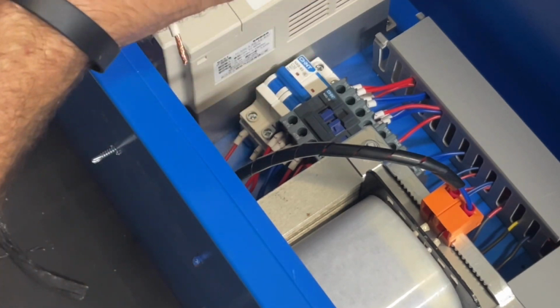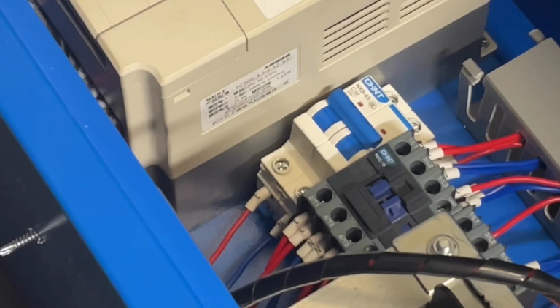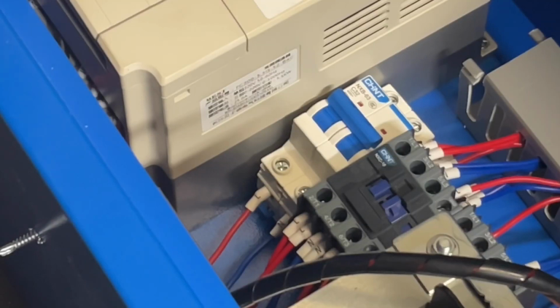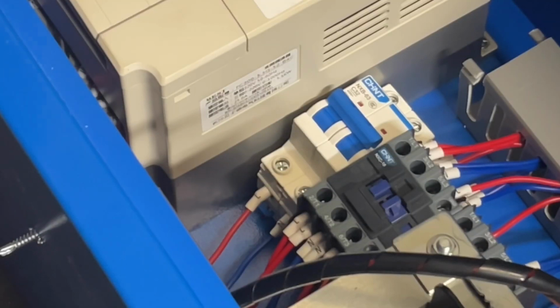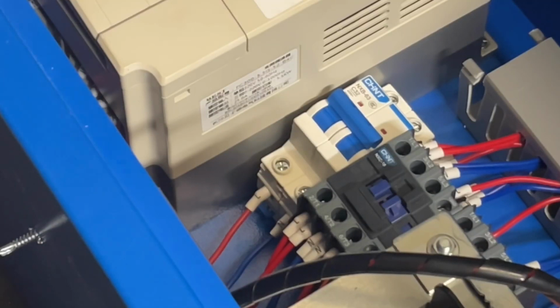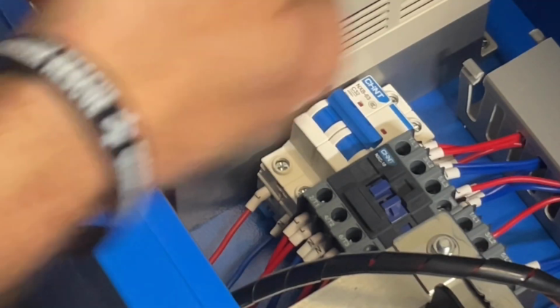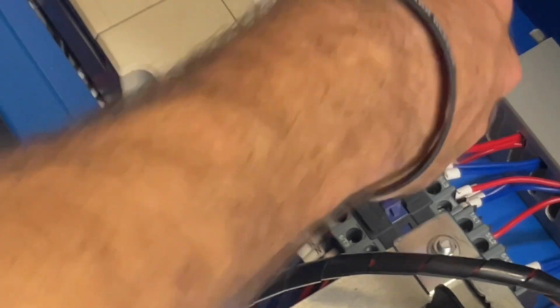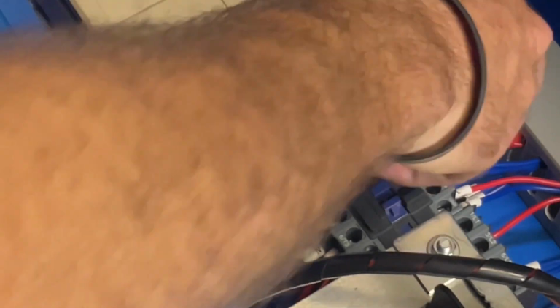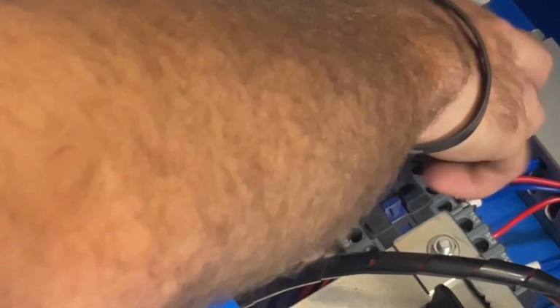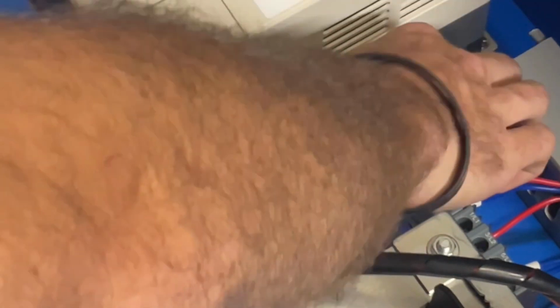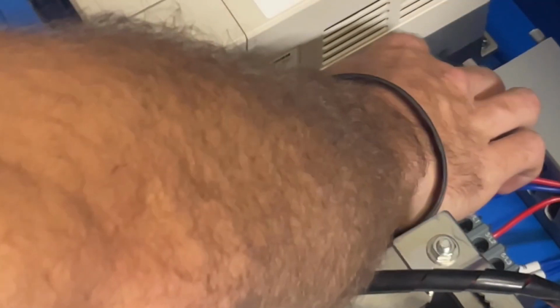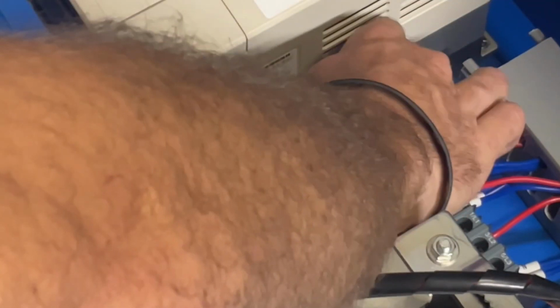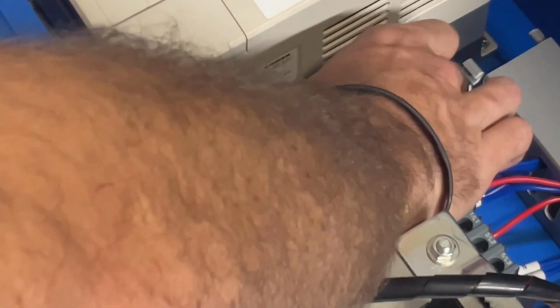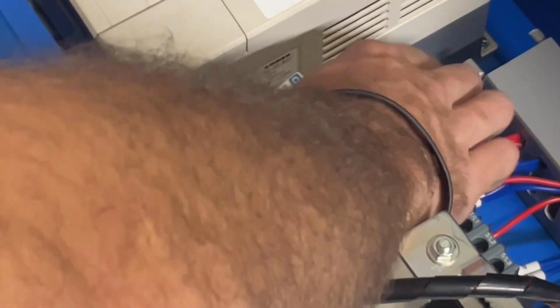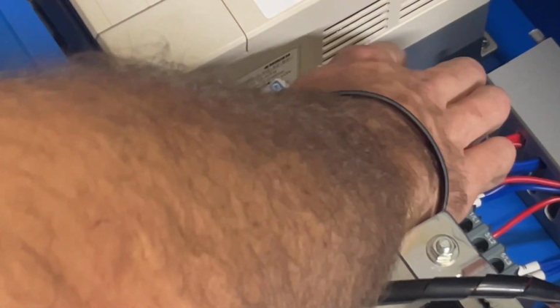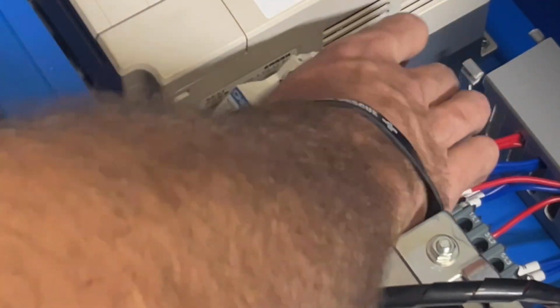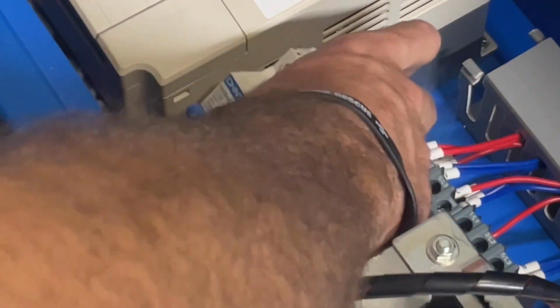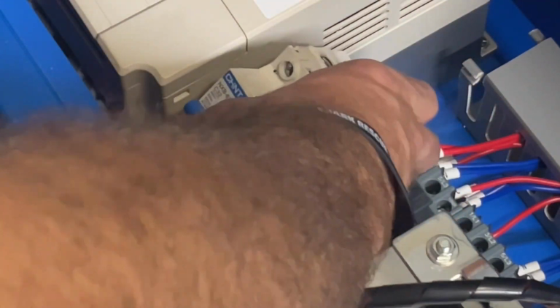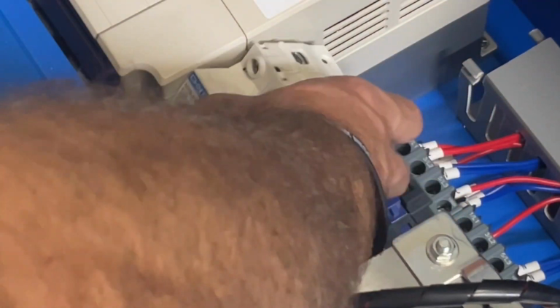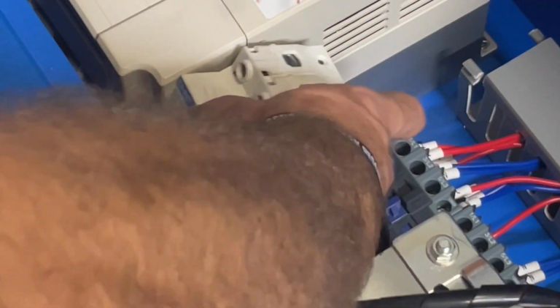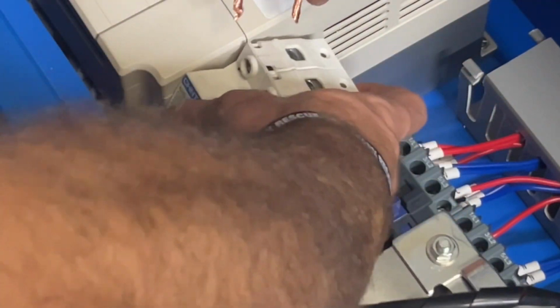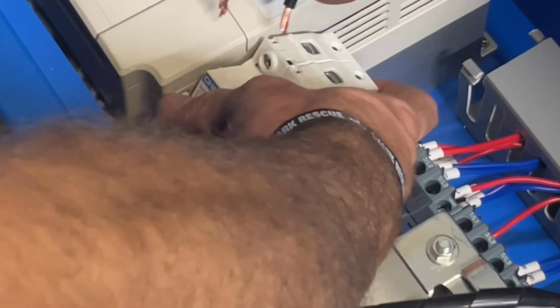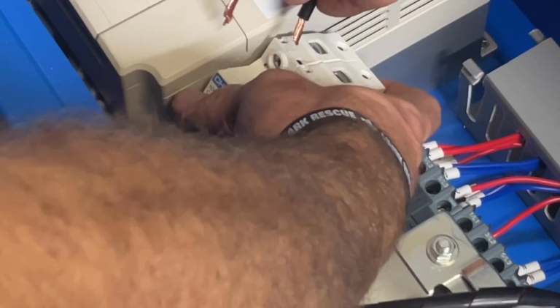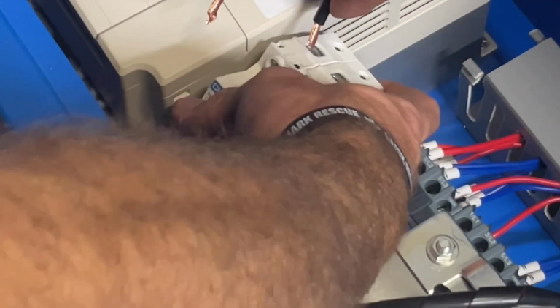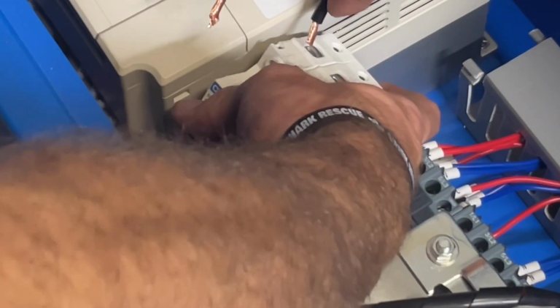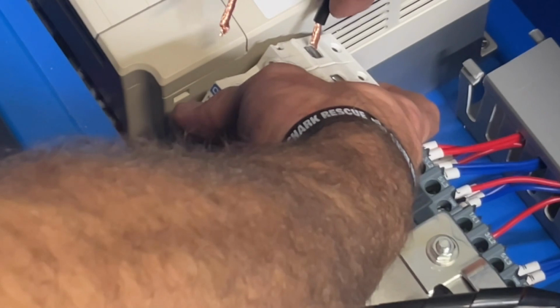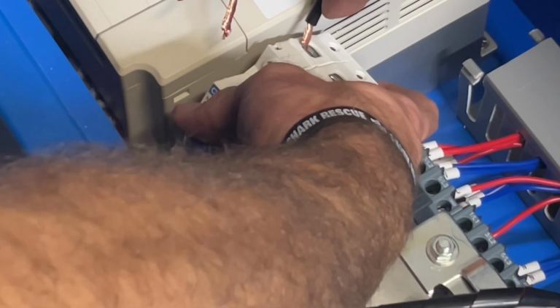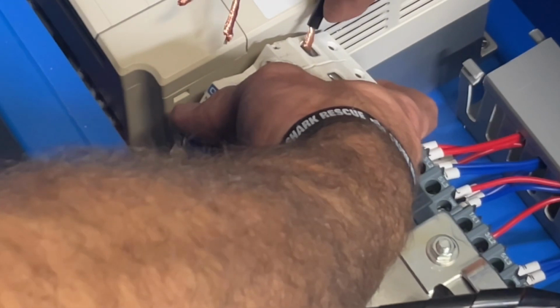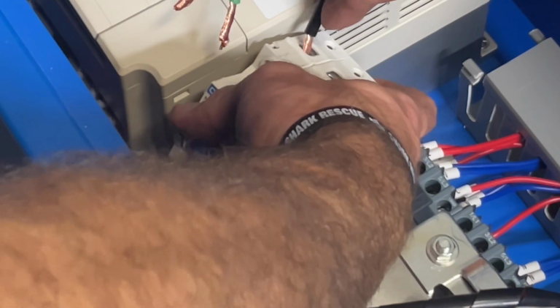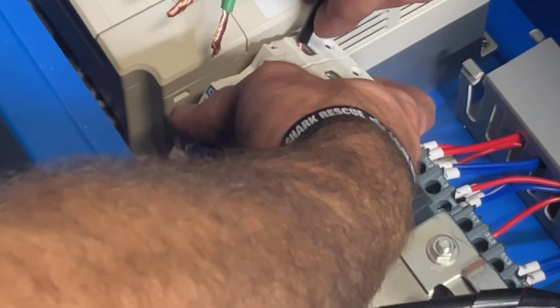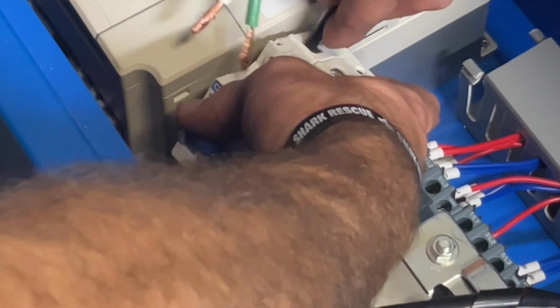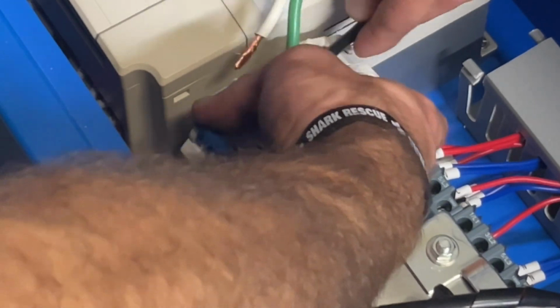All right, I'm going to go ahead and disconnect this breaker so it's a little easier to have access to it and get the wires in.